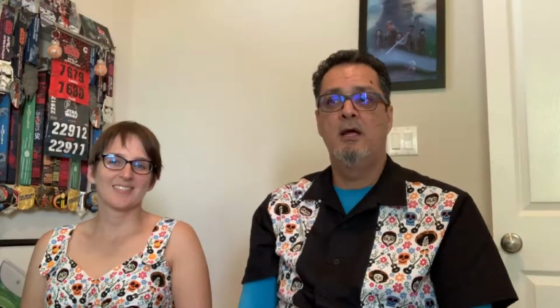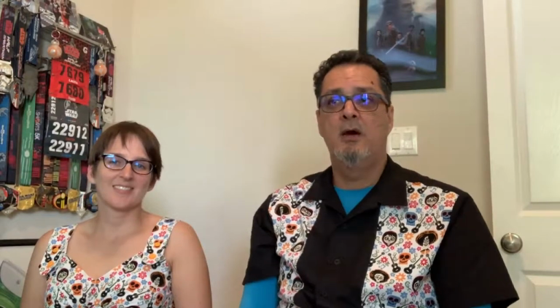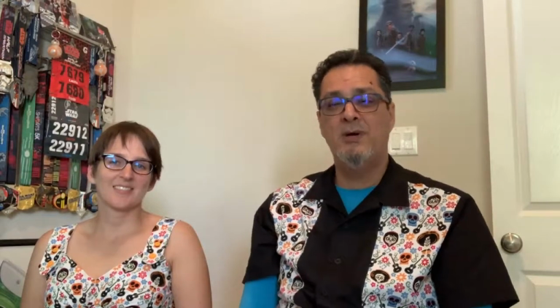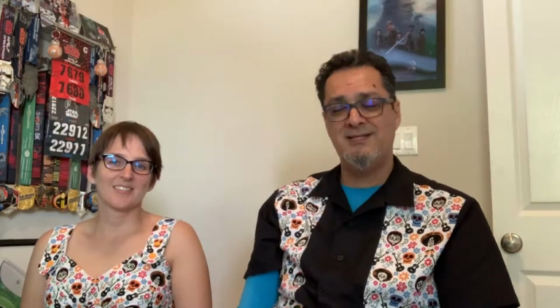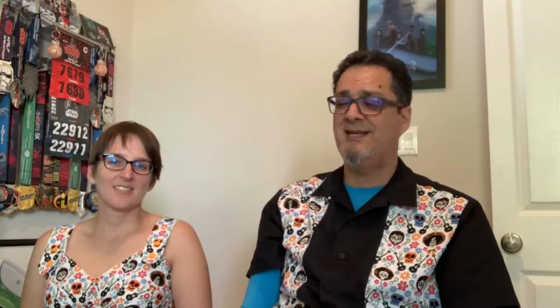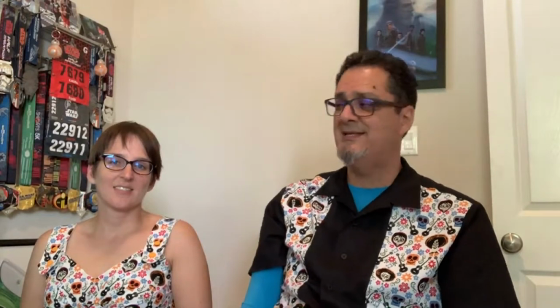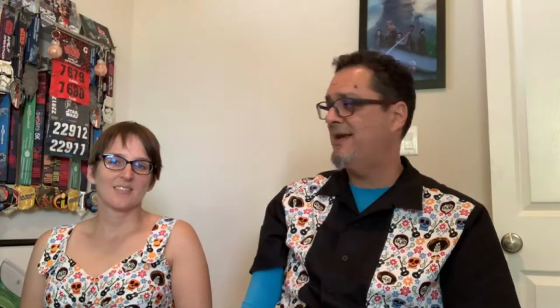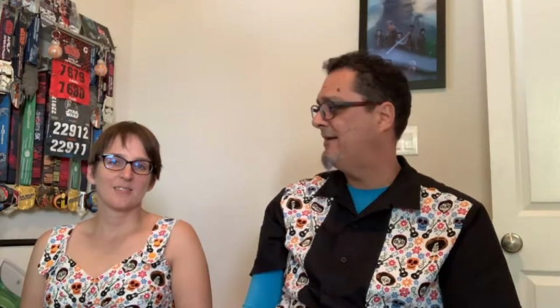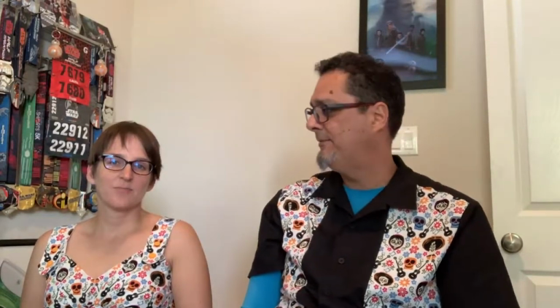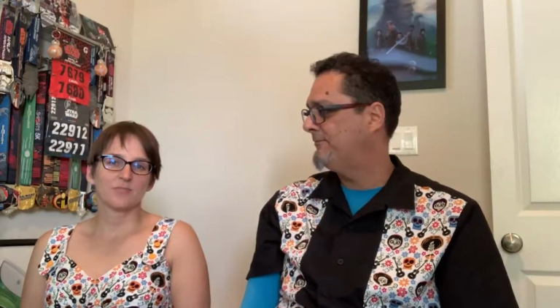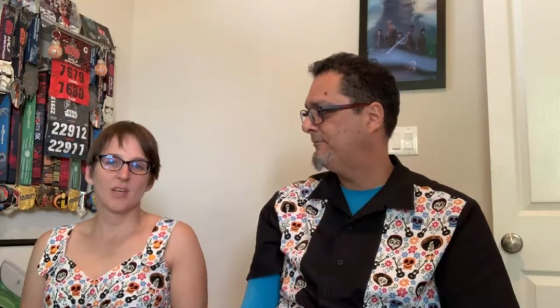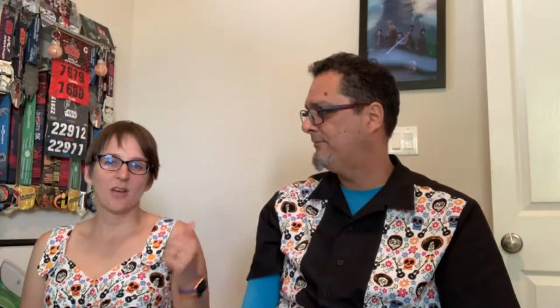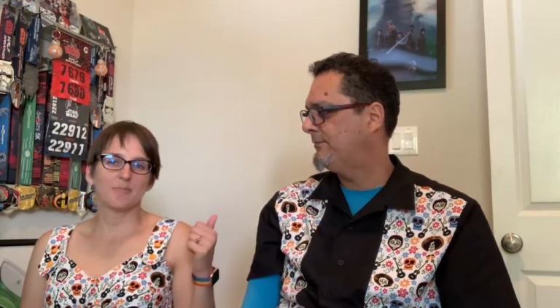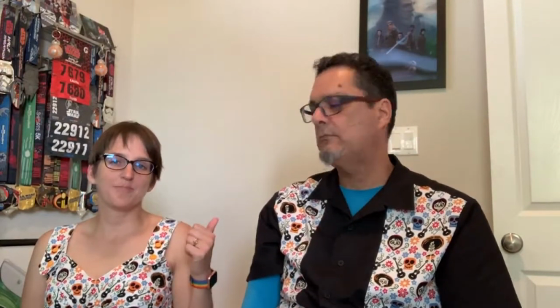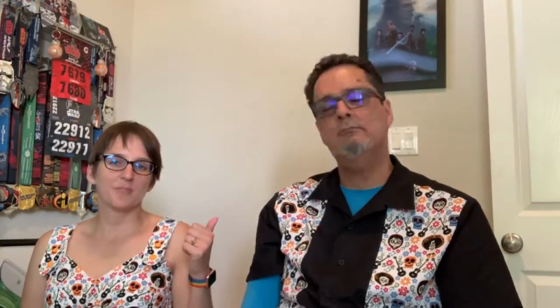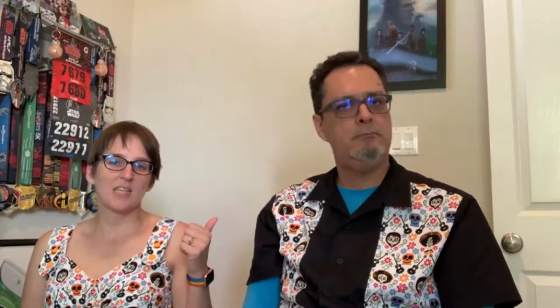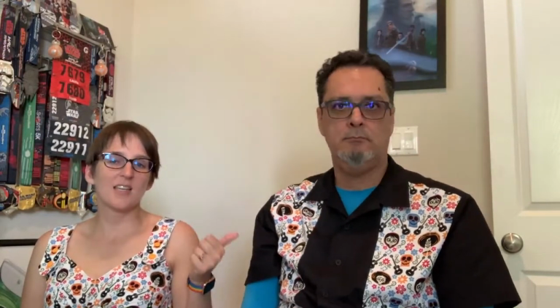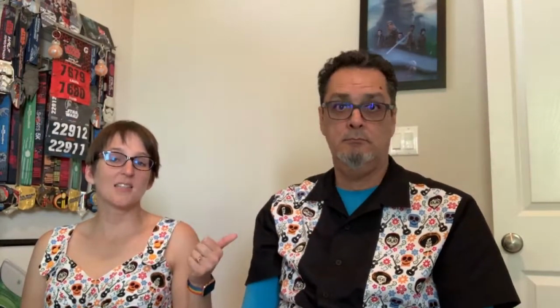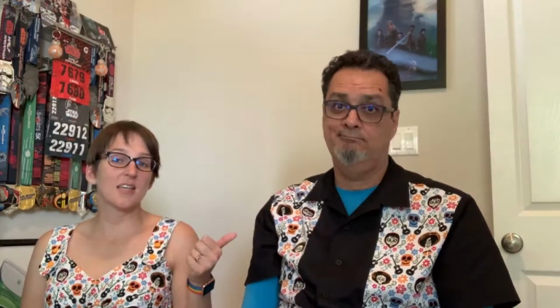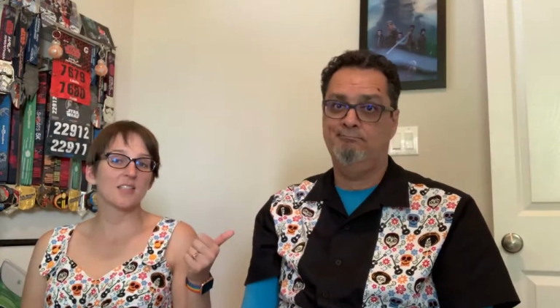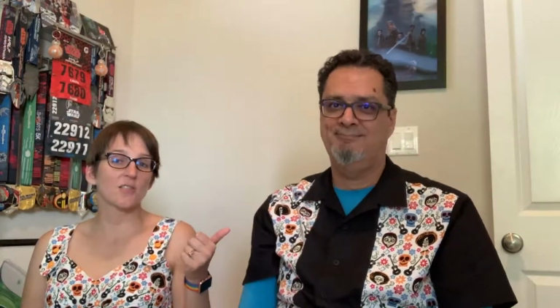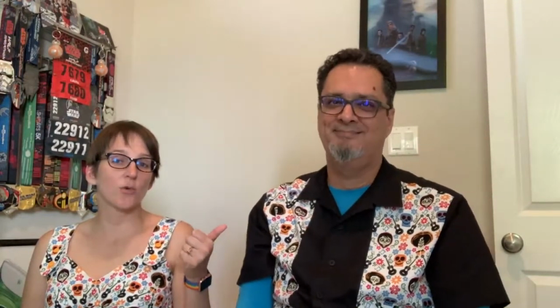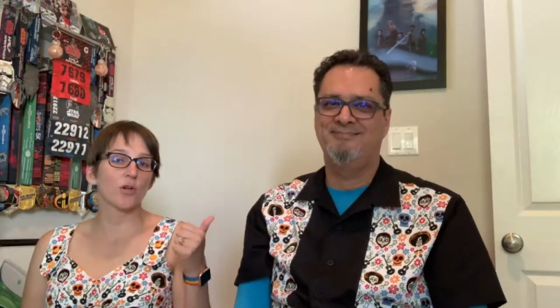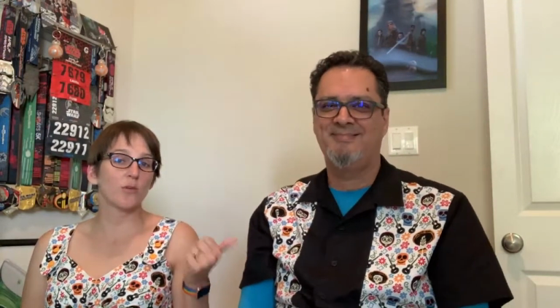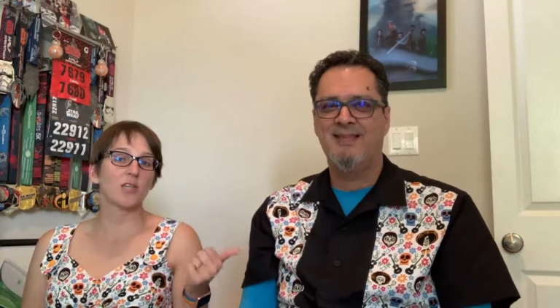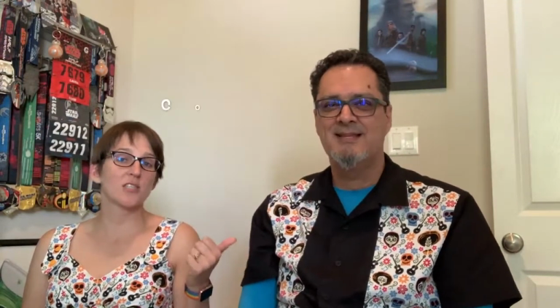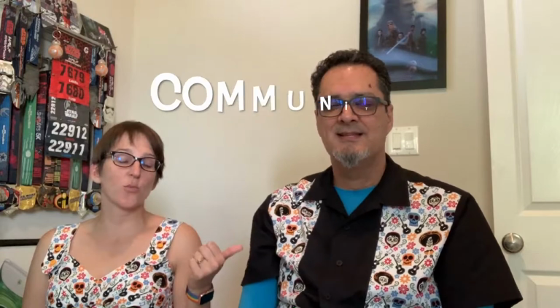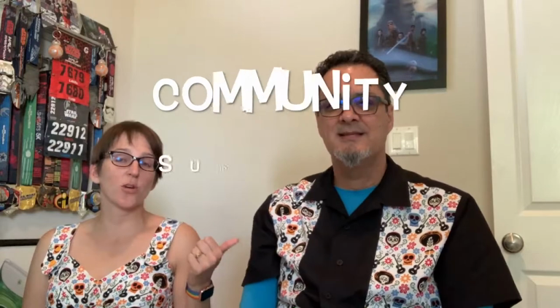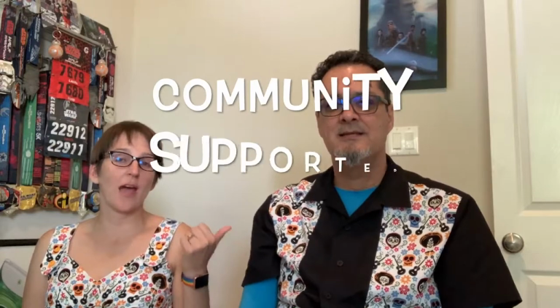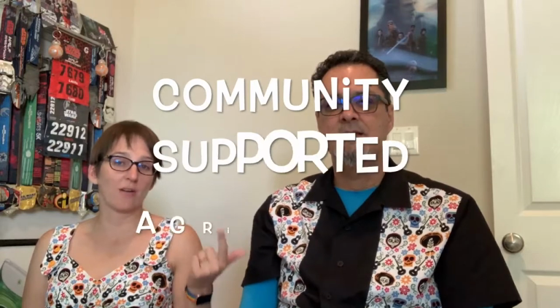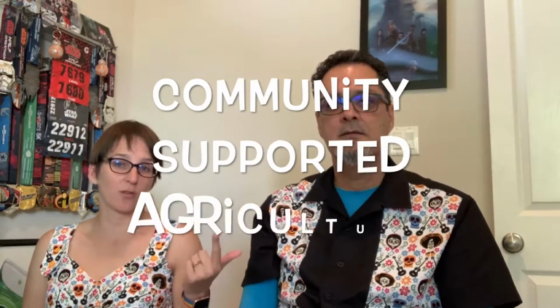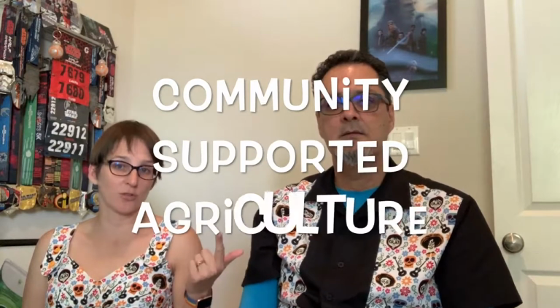So, what's a CSA? CSA stands for Community Supported Agriculture.